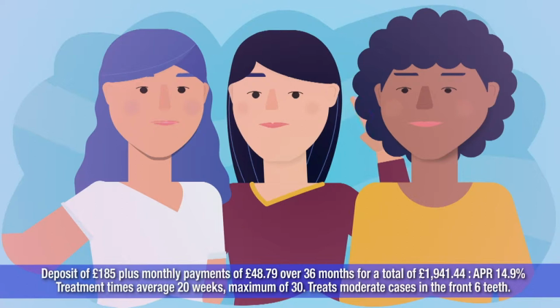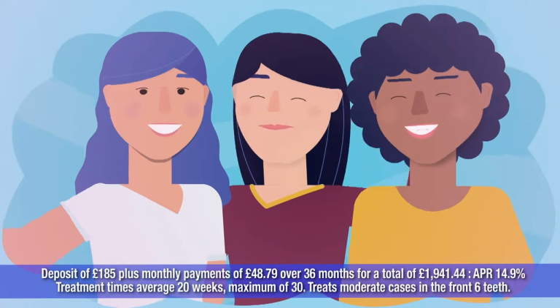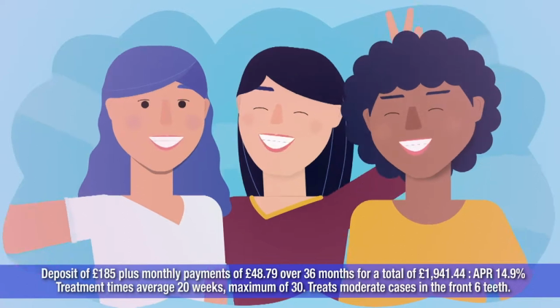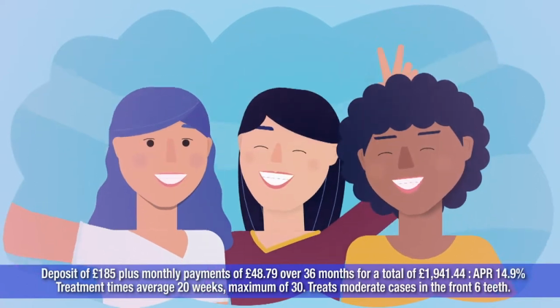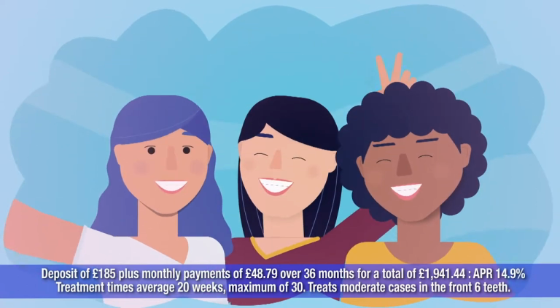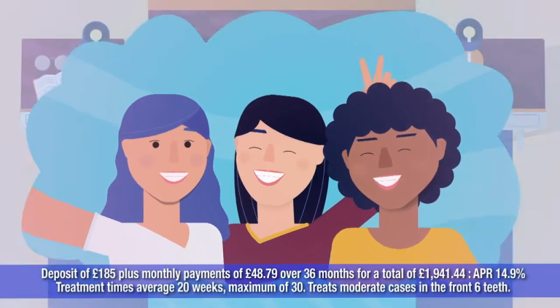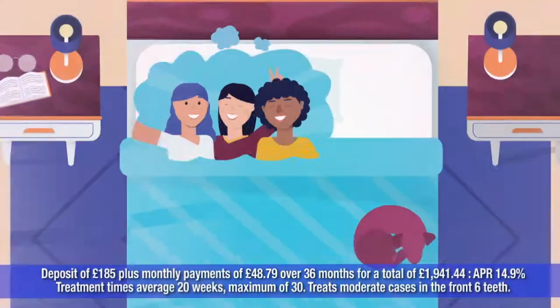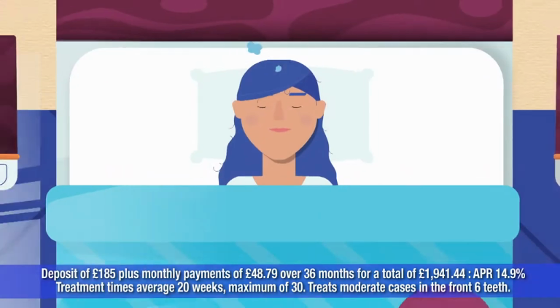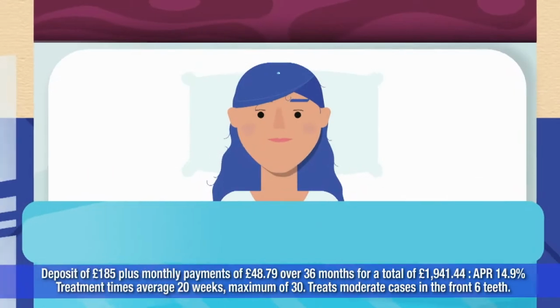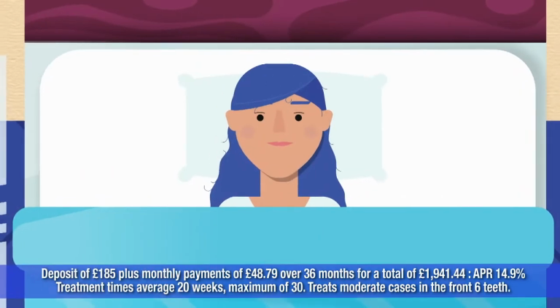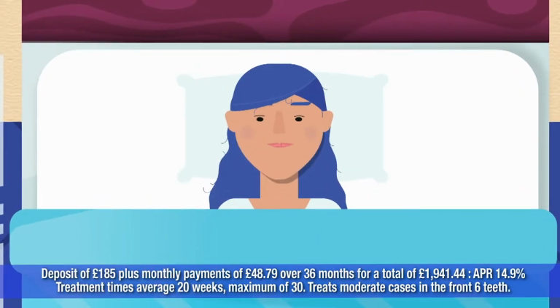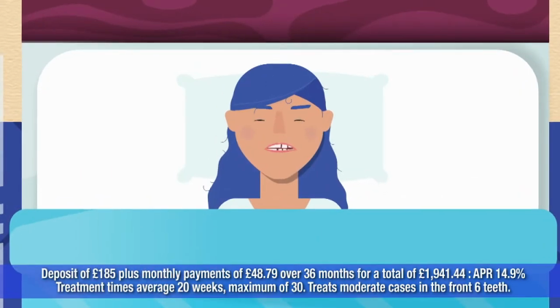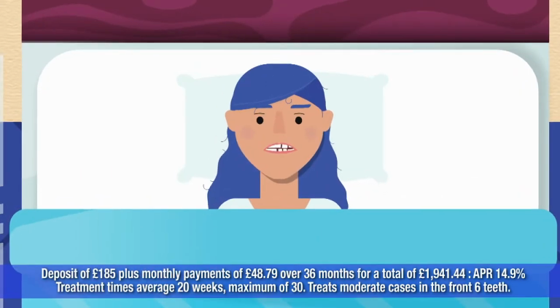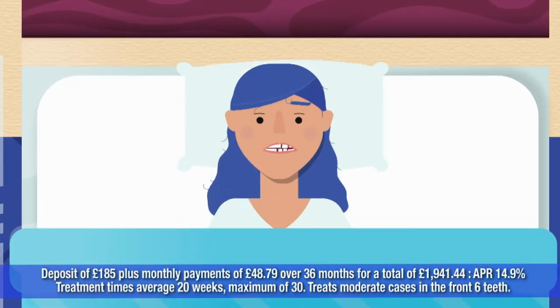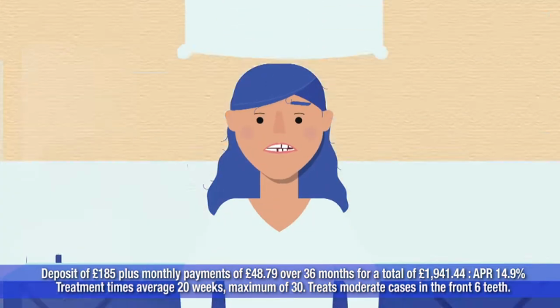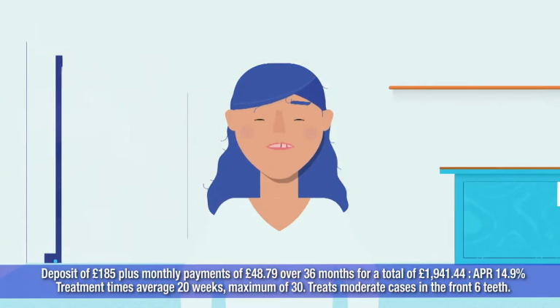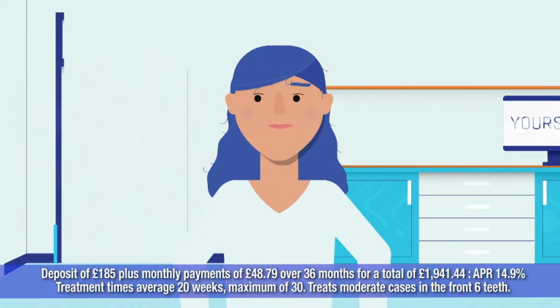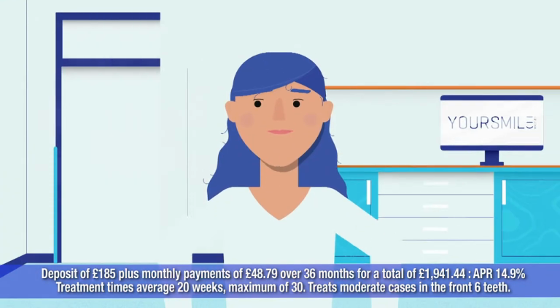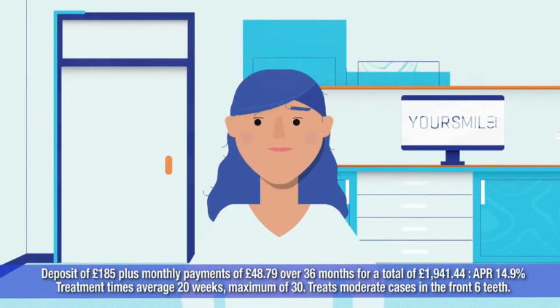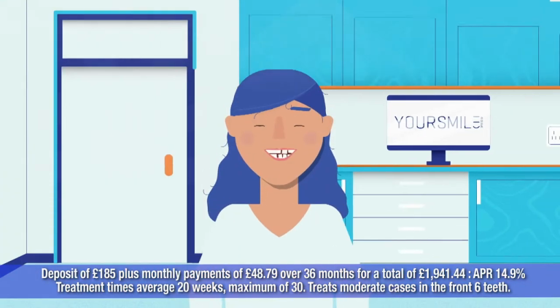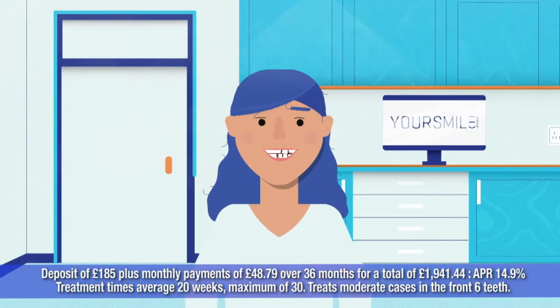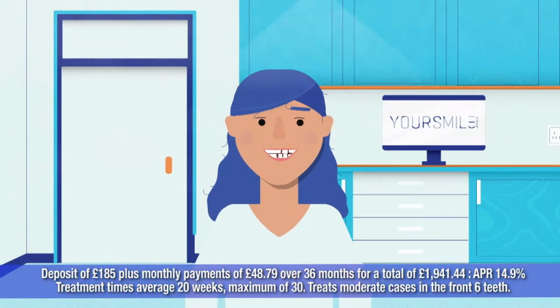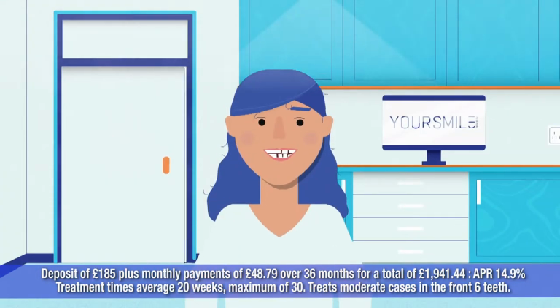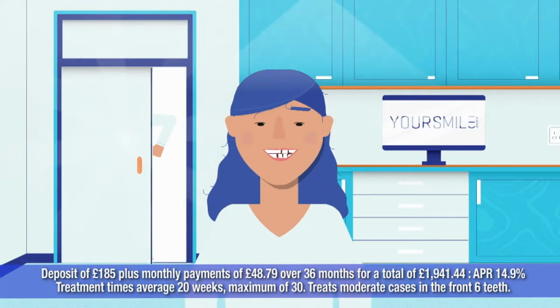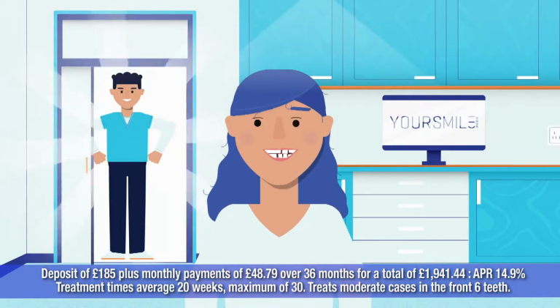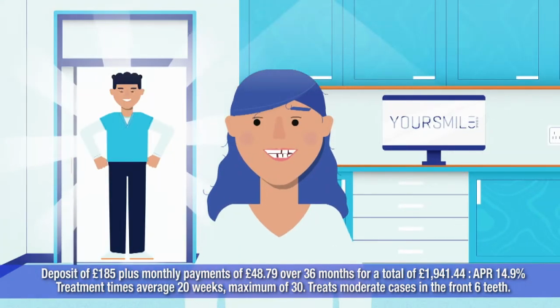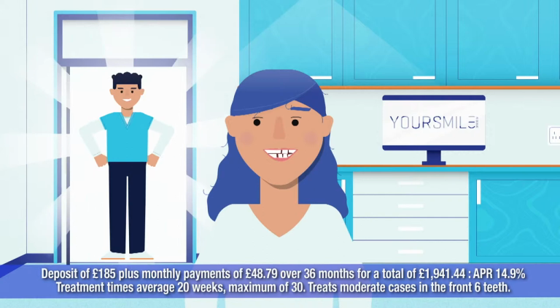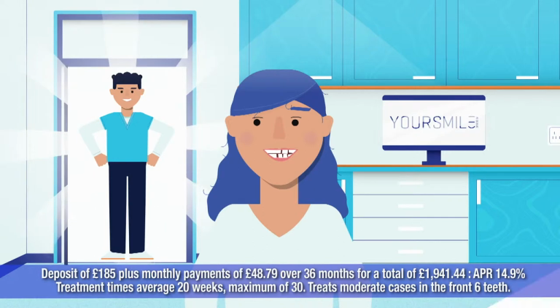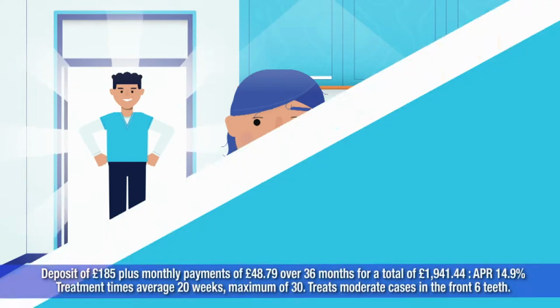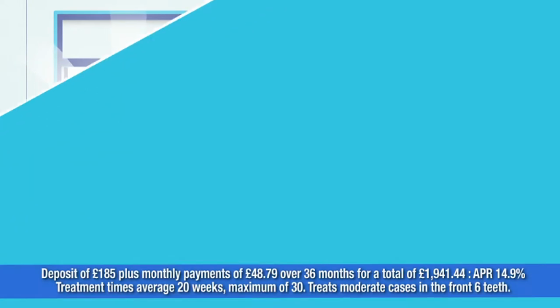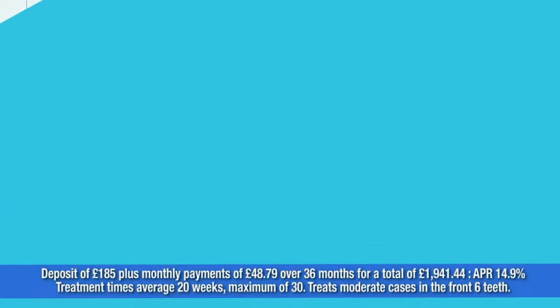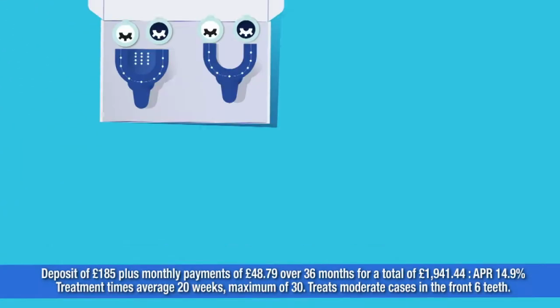Do you dream of straight teeth? Brace yourselves. Your Smile Direct is here to fill in the gaps without breaking the bank.